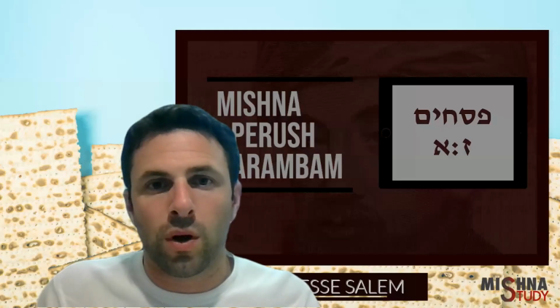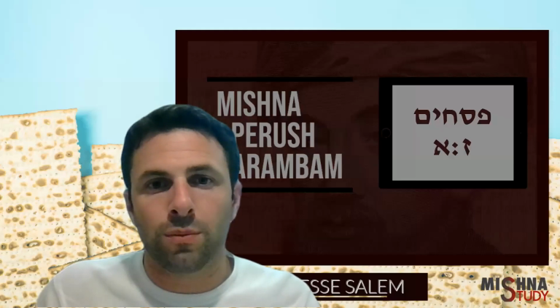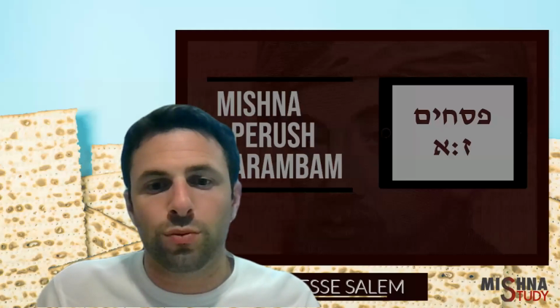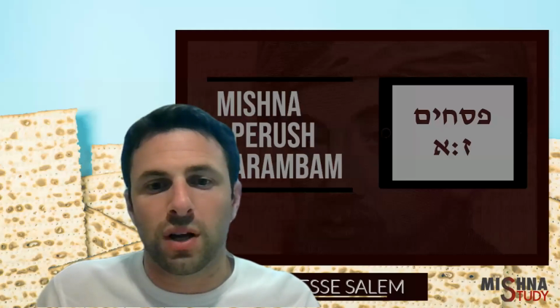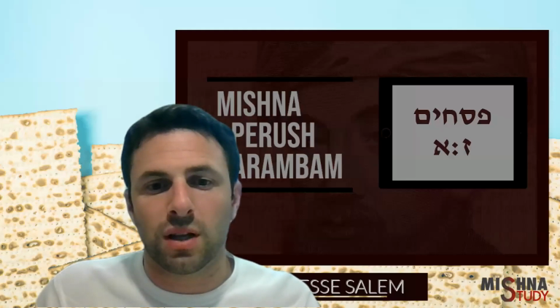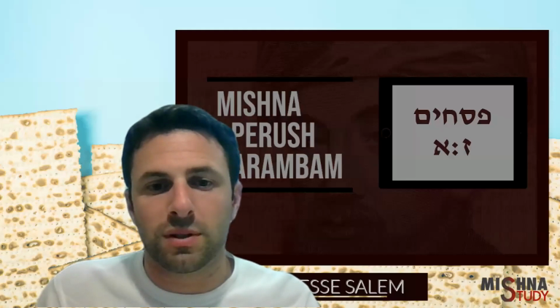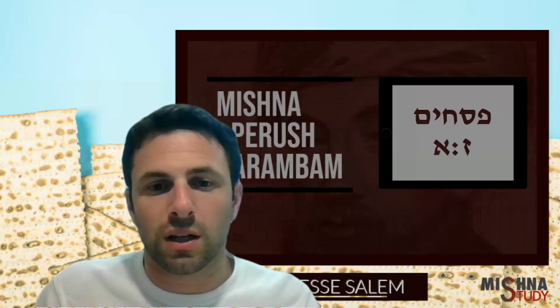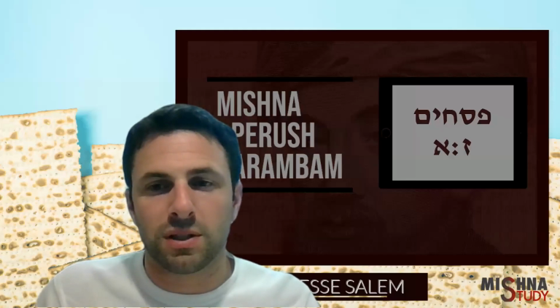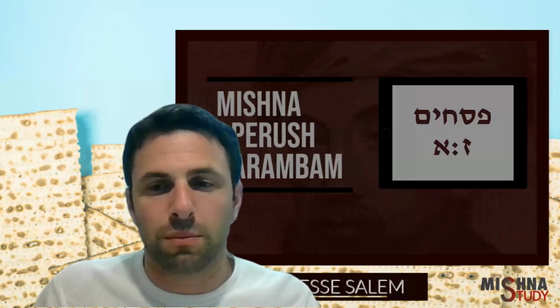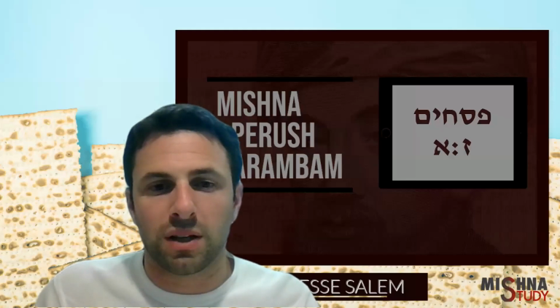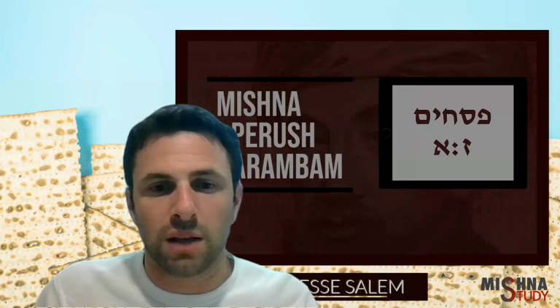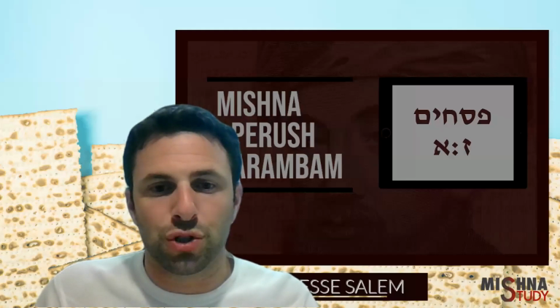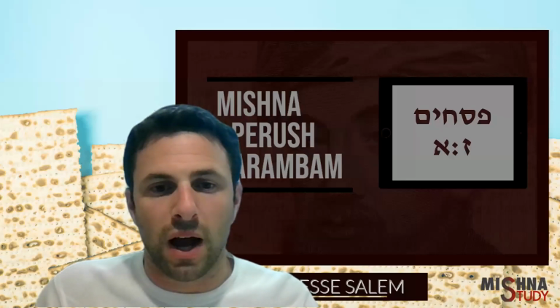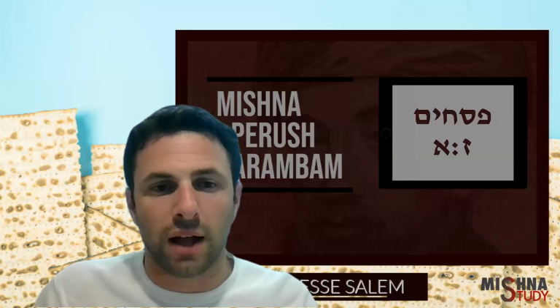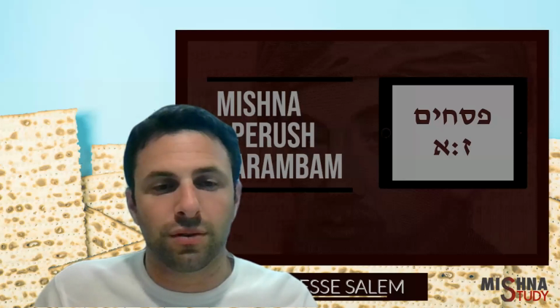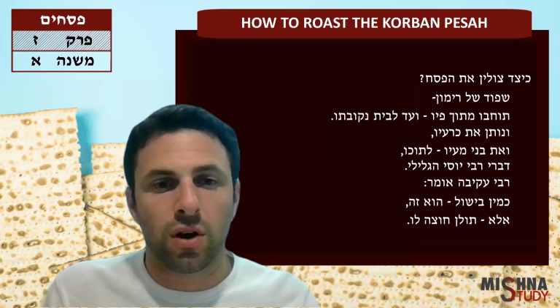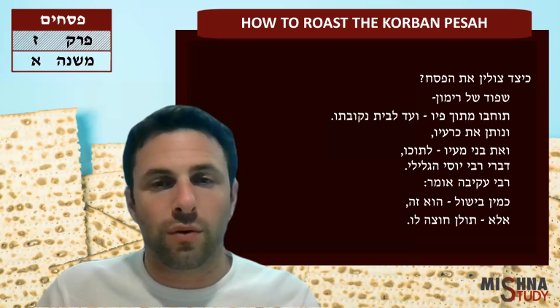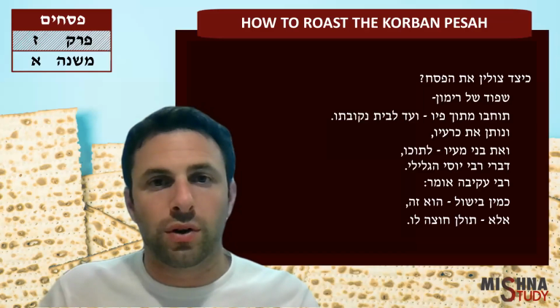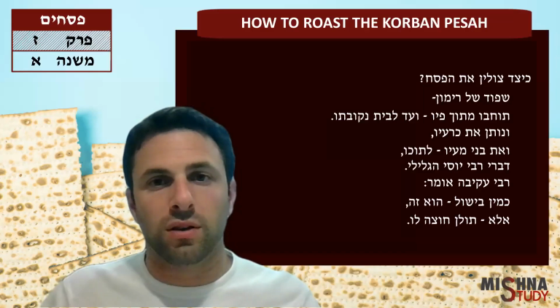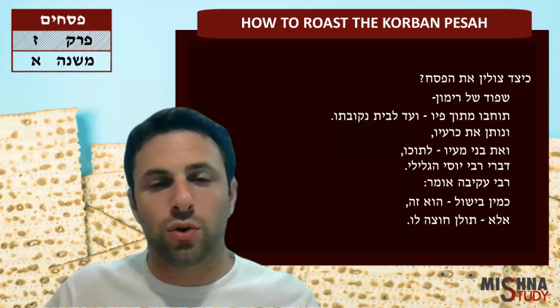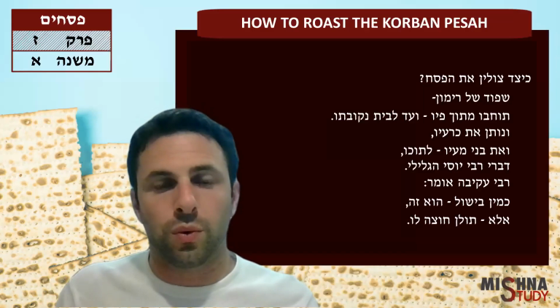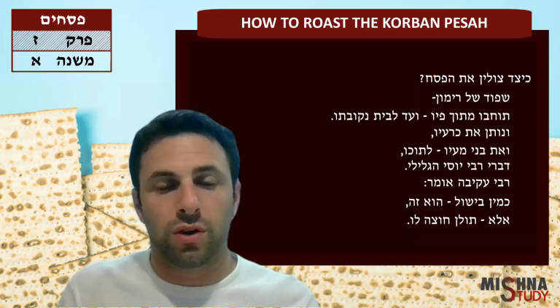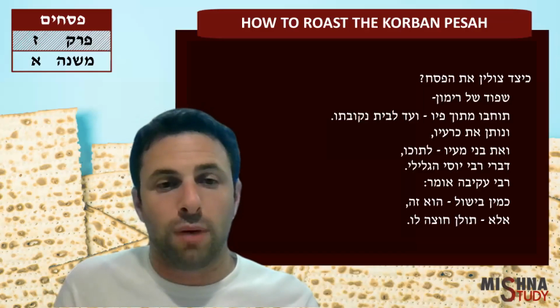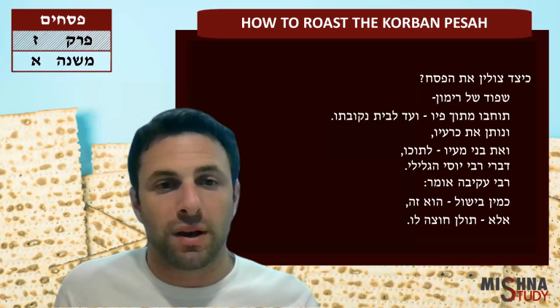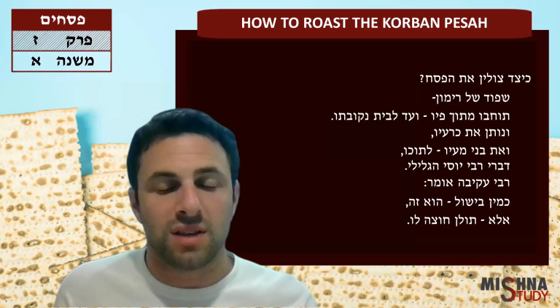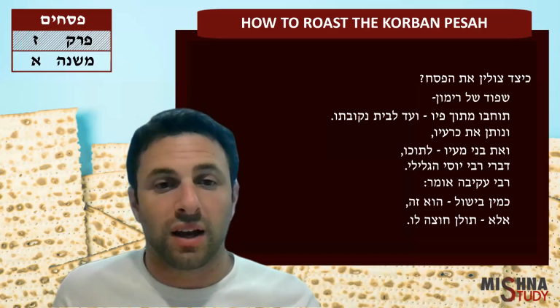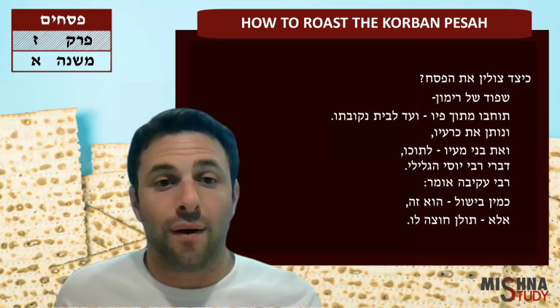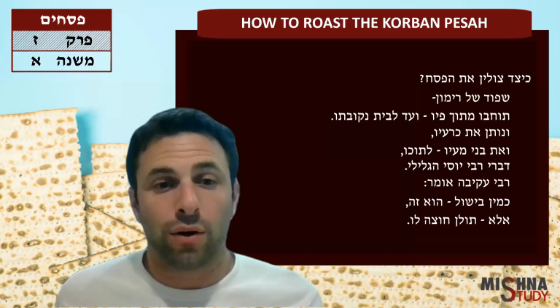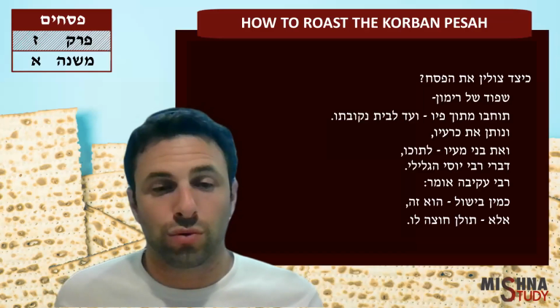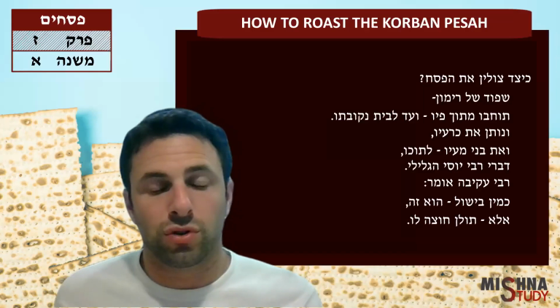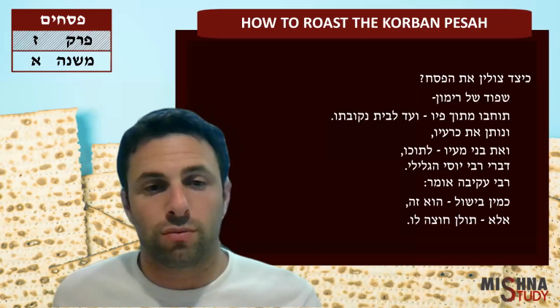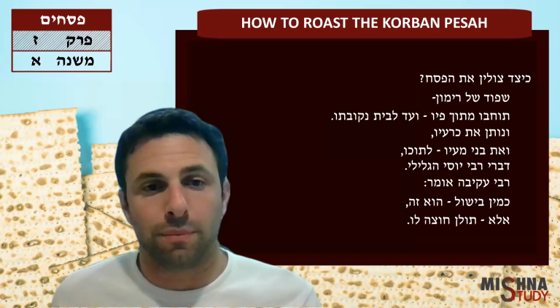Welcome to Mishnah Asad. I'm in Seder Pesach, Perek Zayim, Mishnah Aleph. We're here continuing with the Korban Pesach, and now how to roast the Korban.